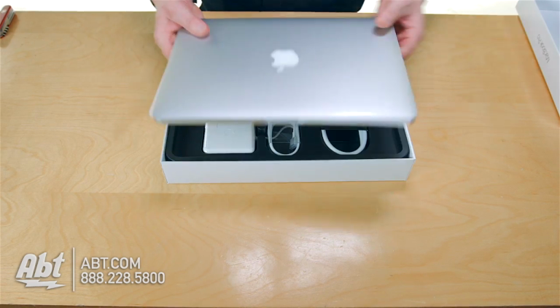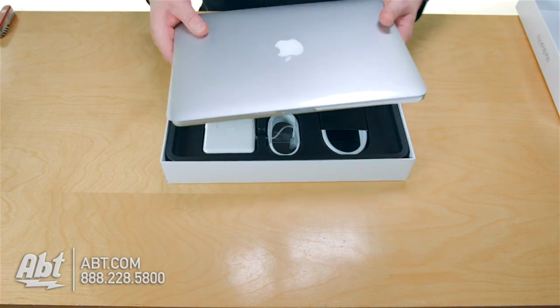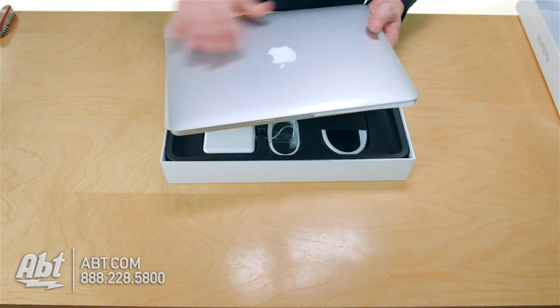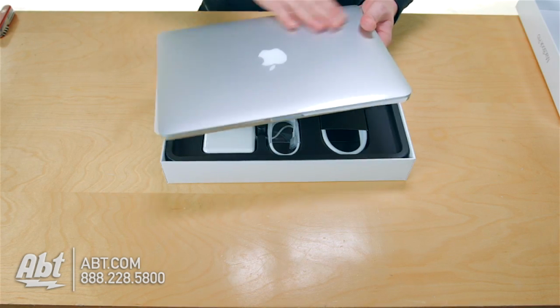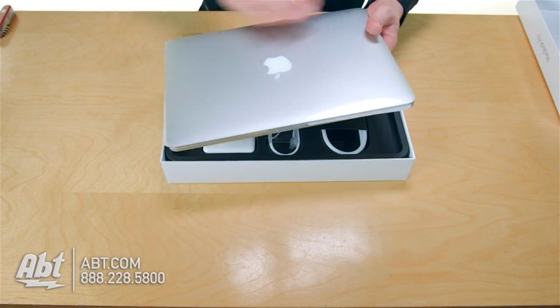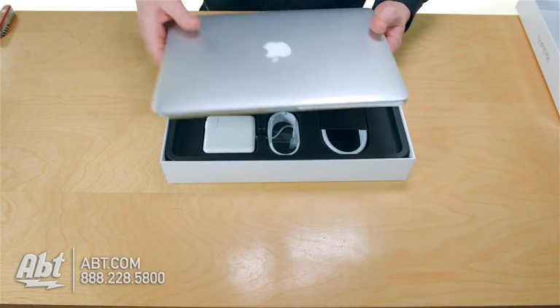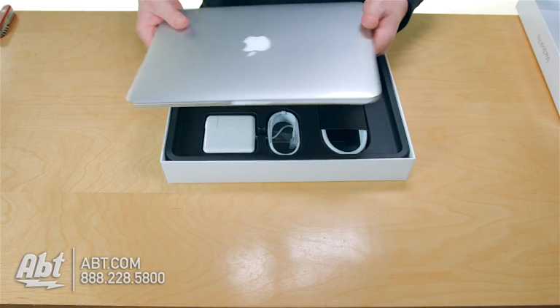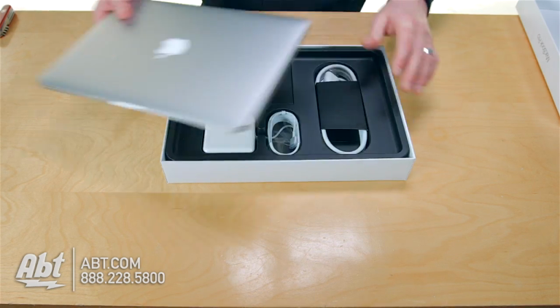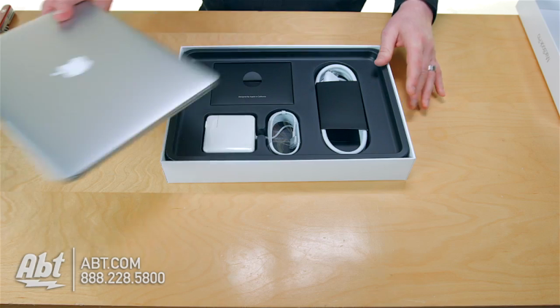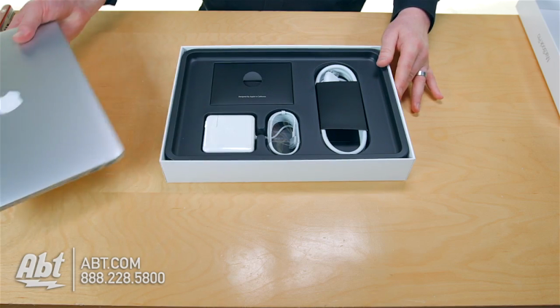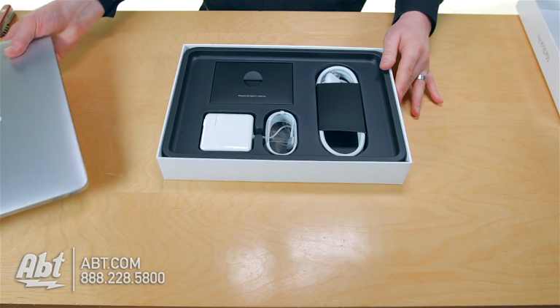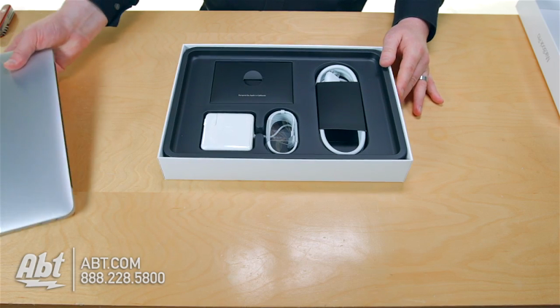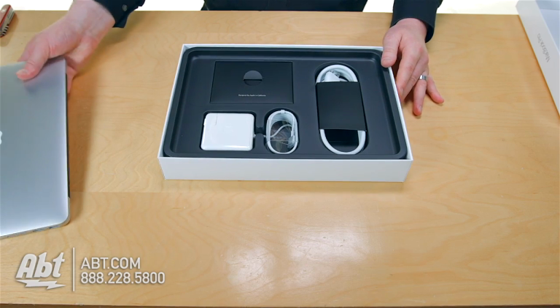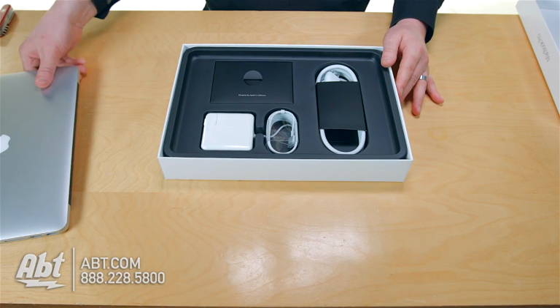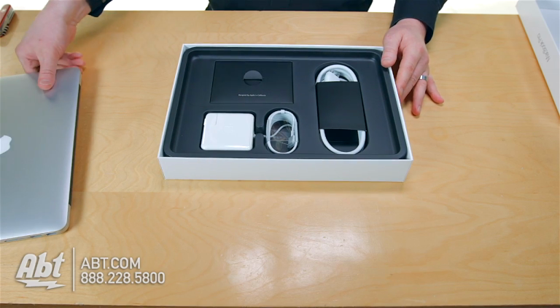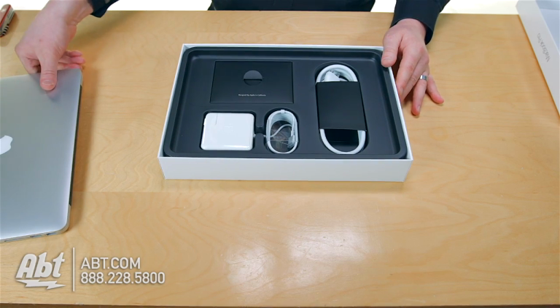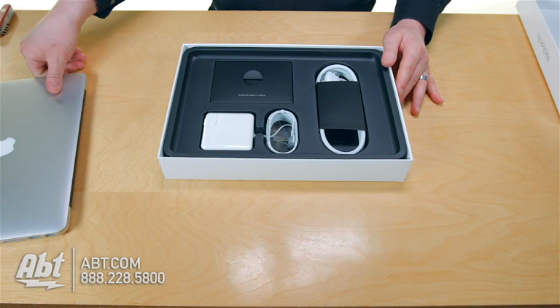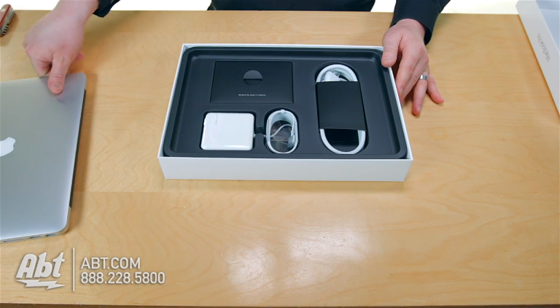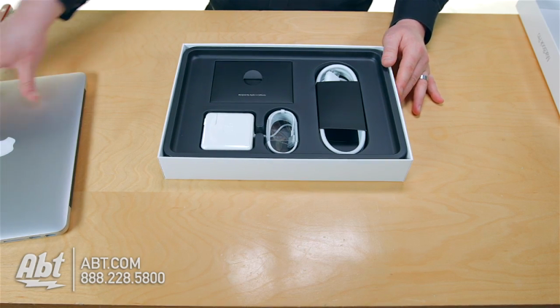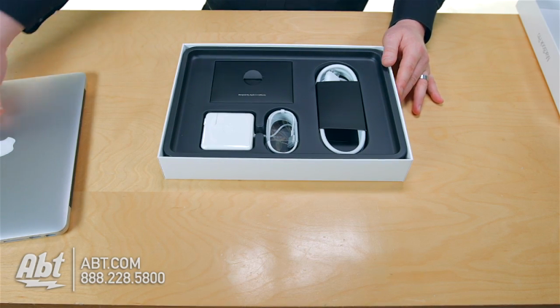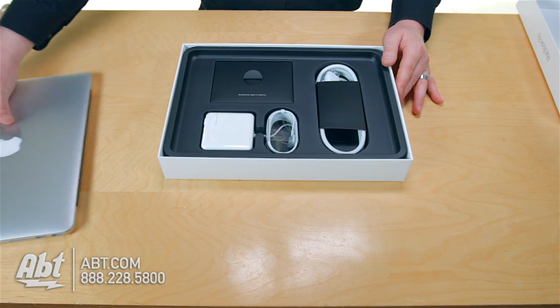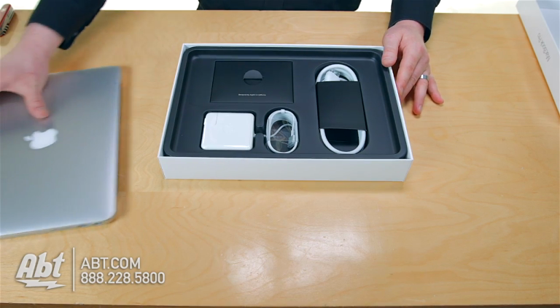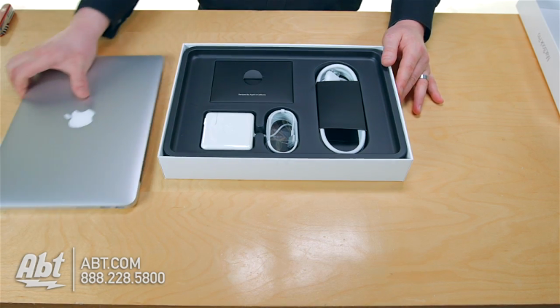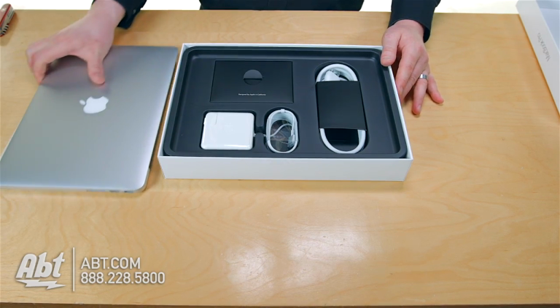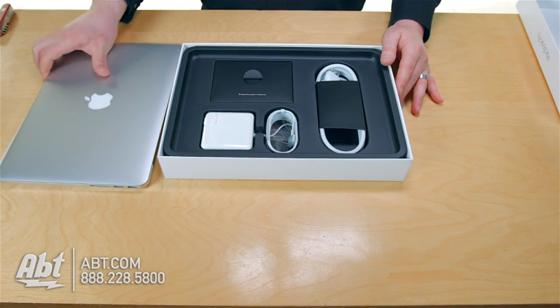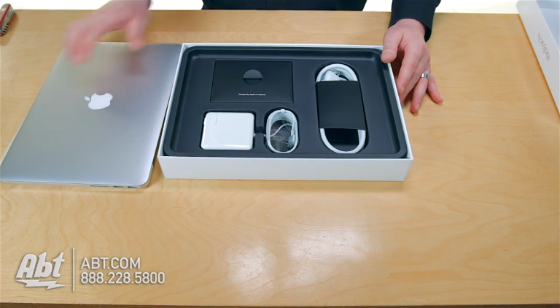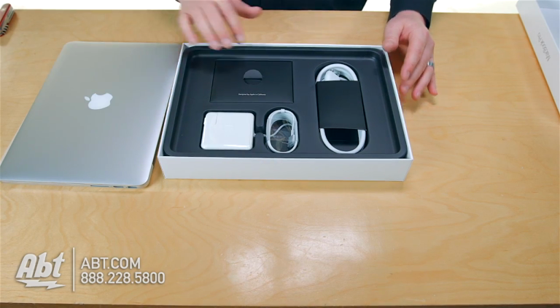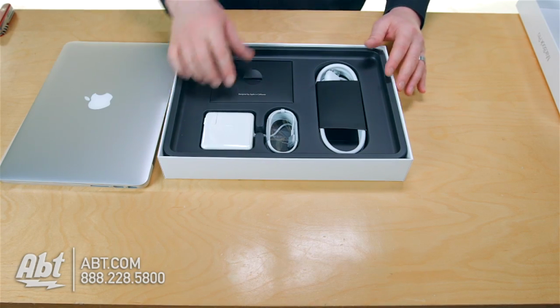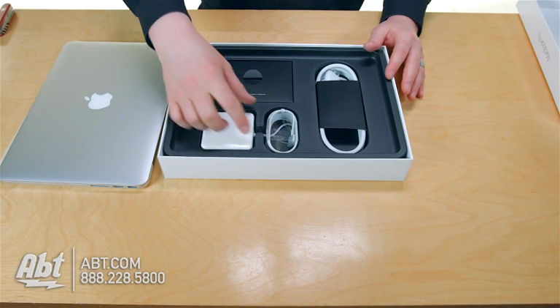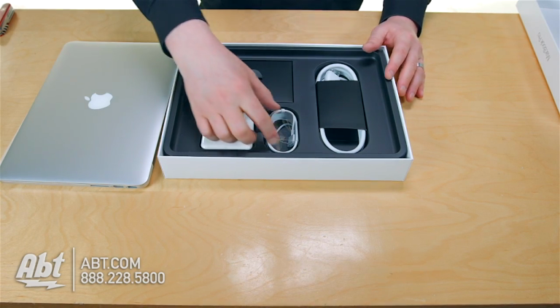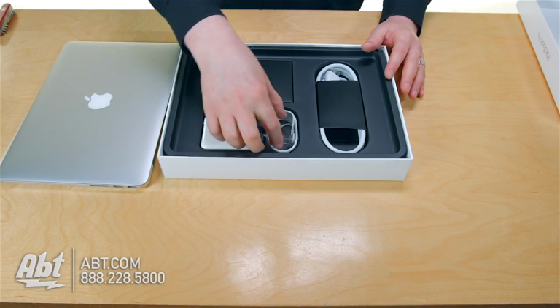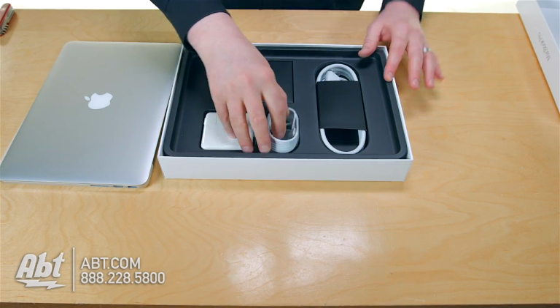So before you turn on your computer, we've got some goodies on the inside here. You've got your charger.